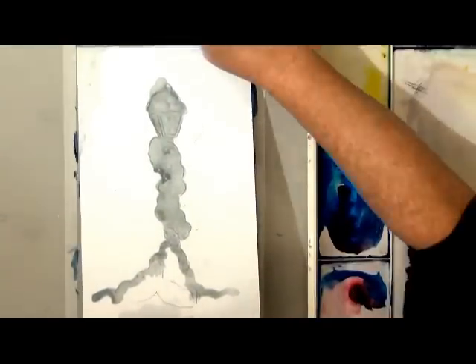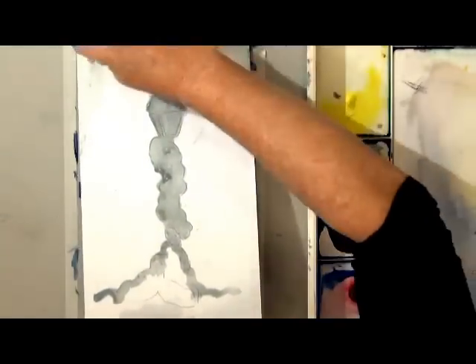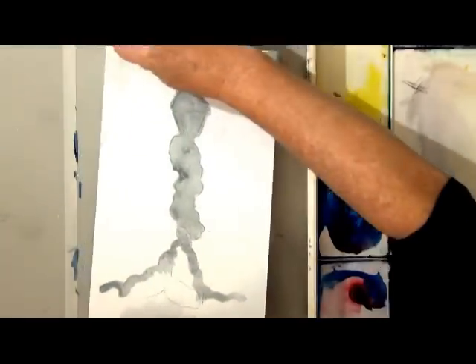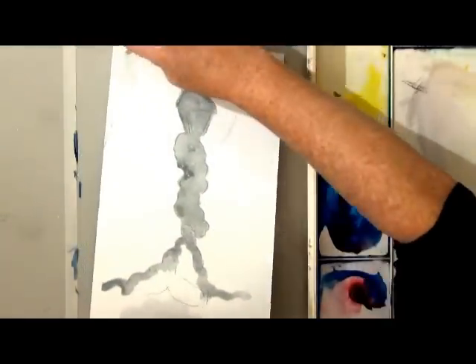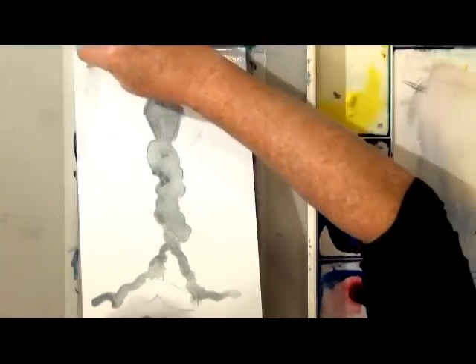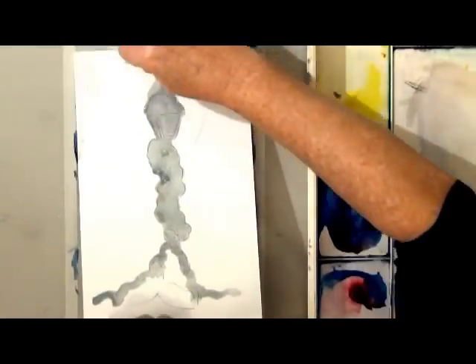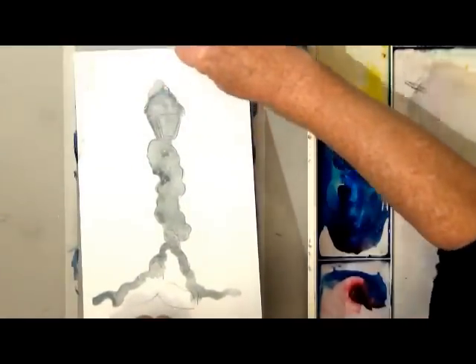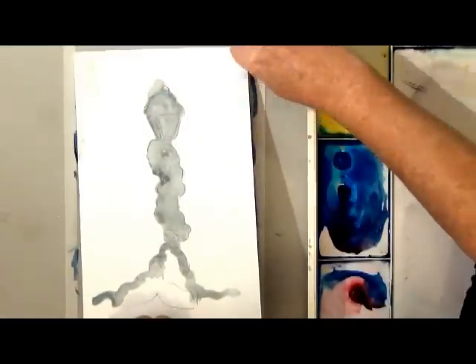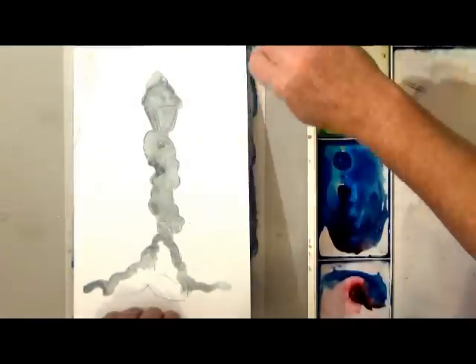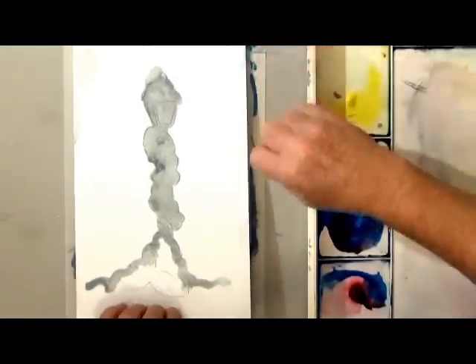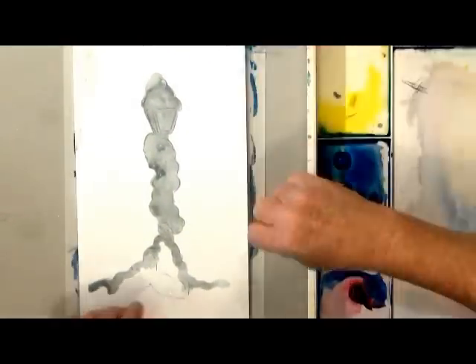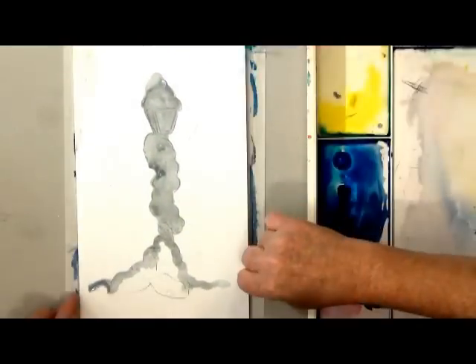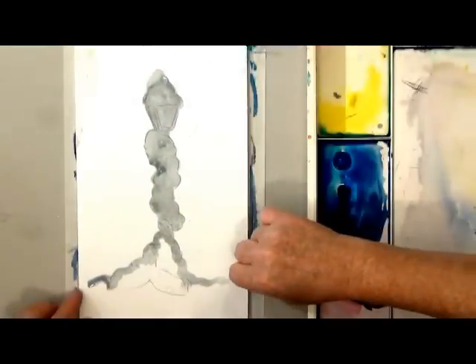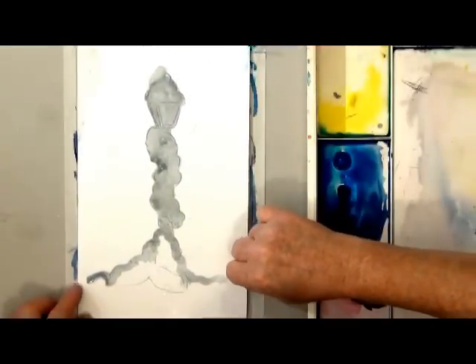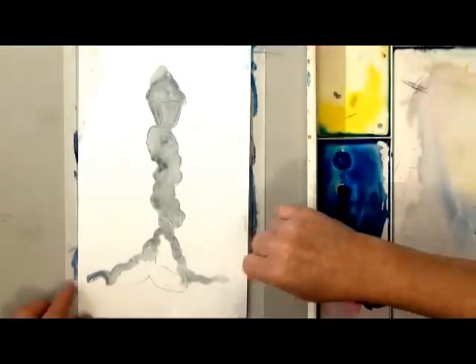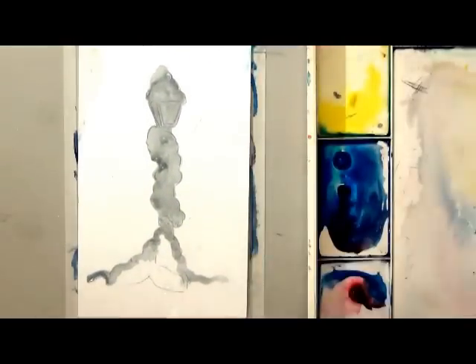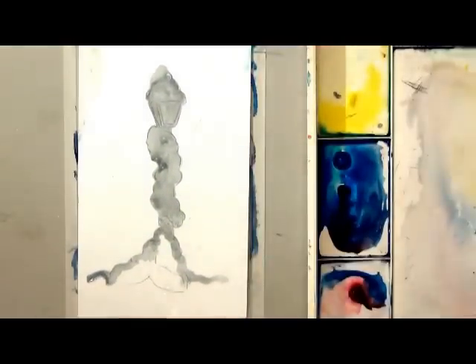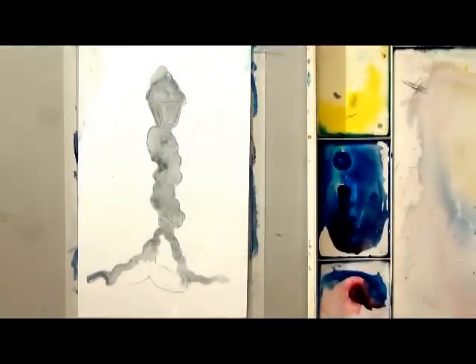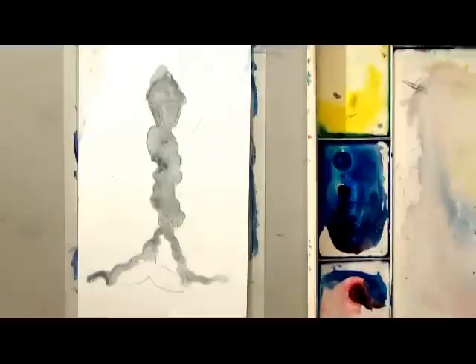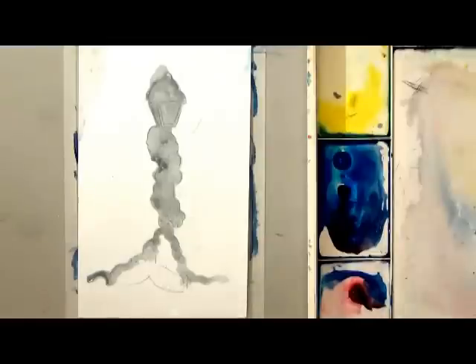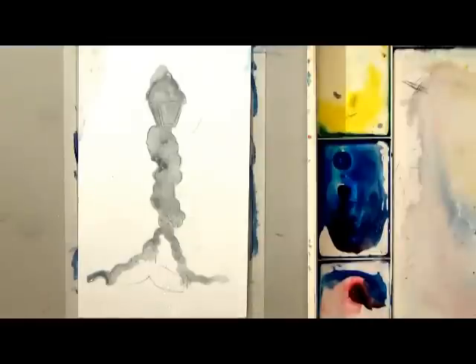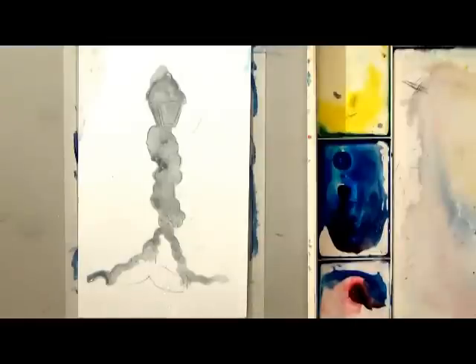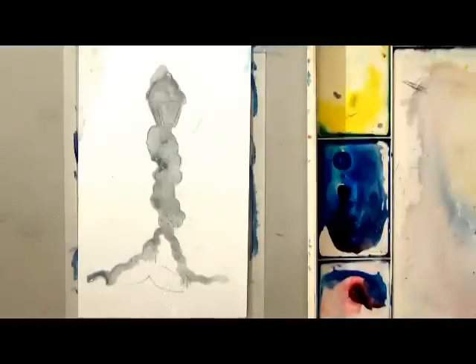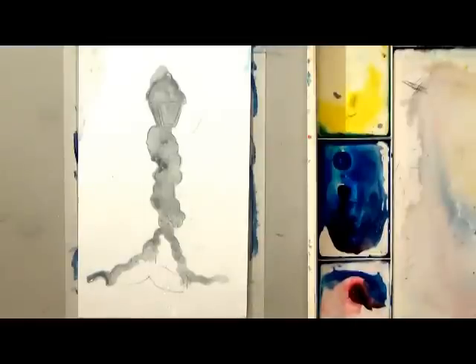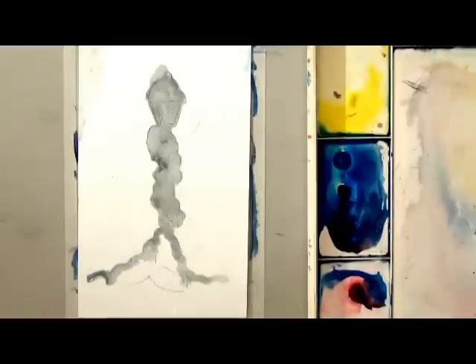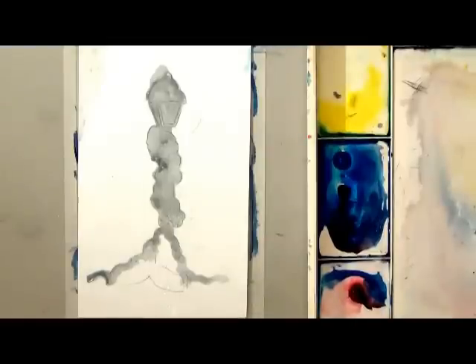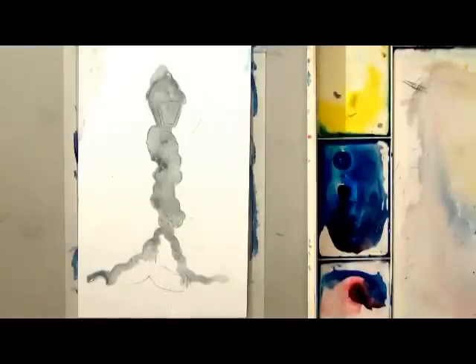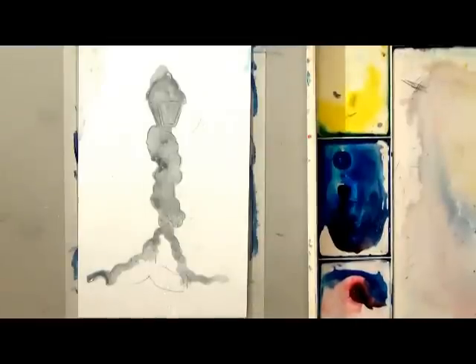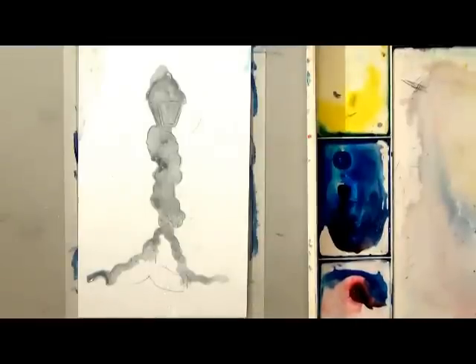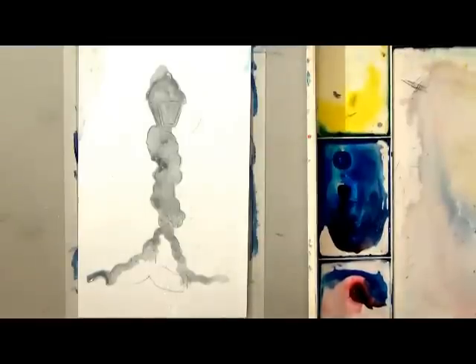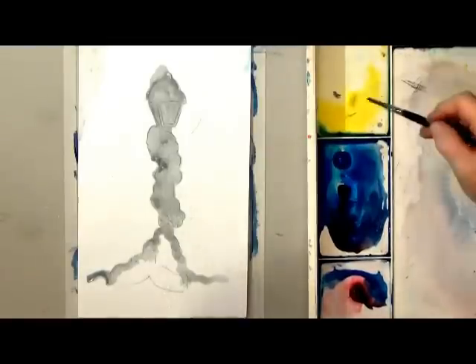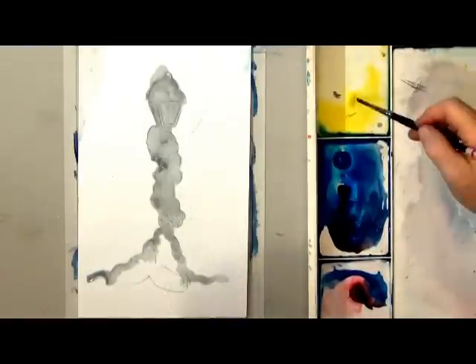A wet-on-wet wash may seem difficult, but with just a little bit of practice you'll get the hang of it.